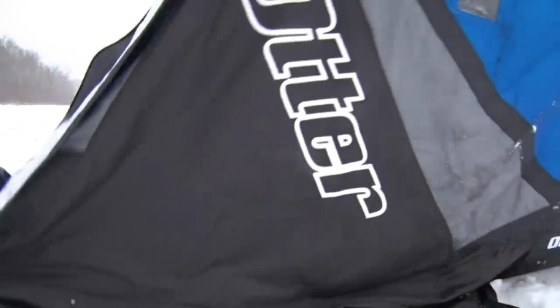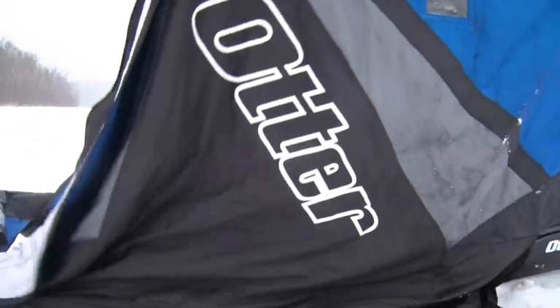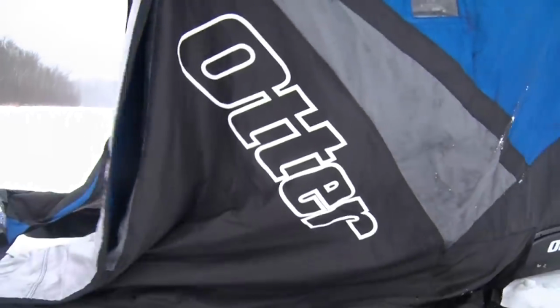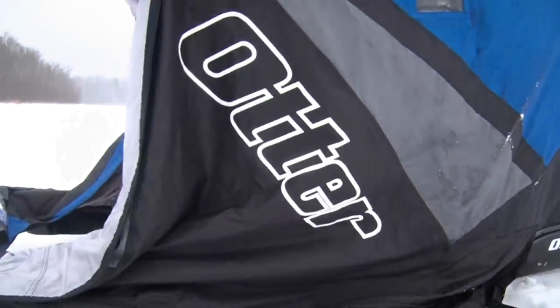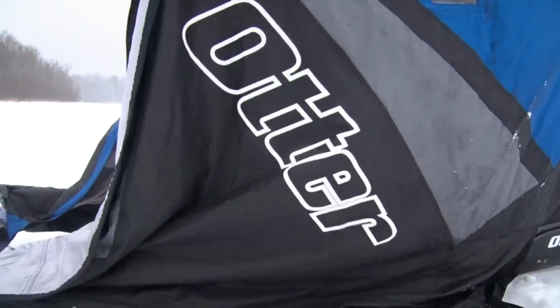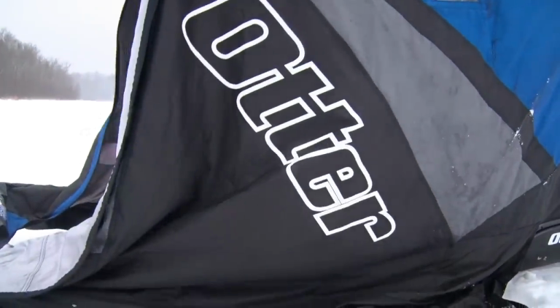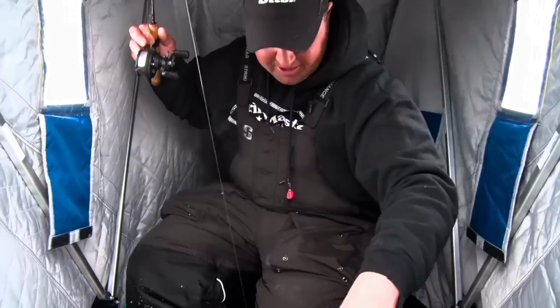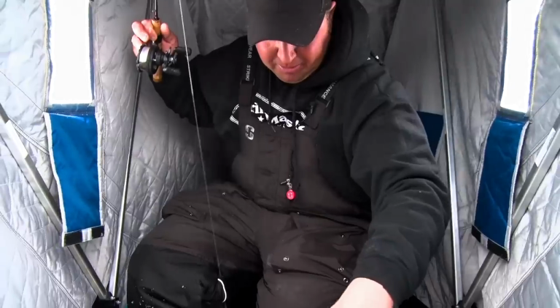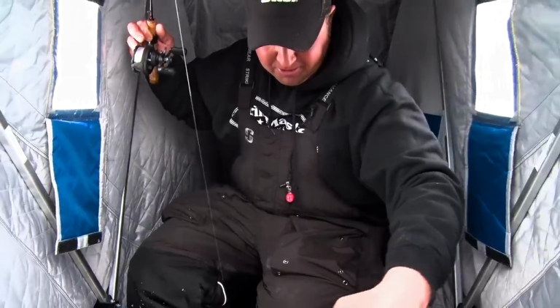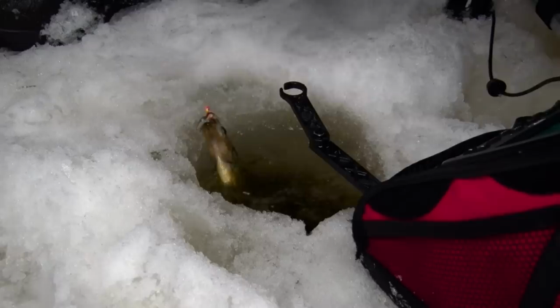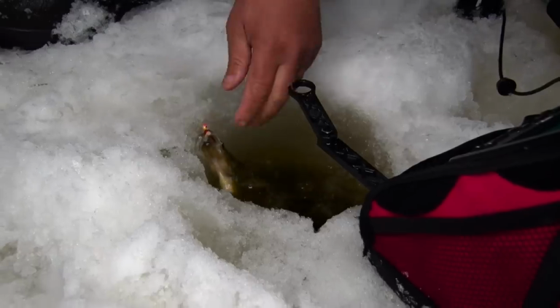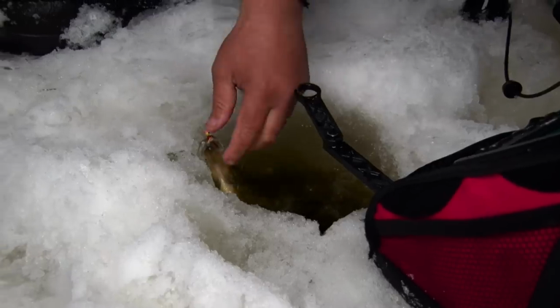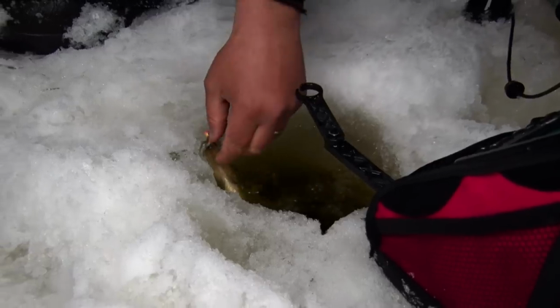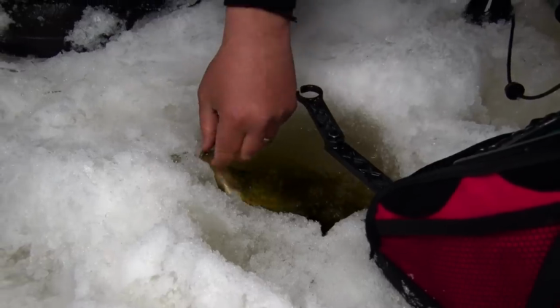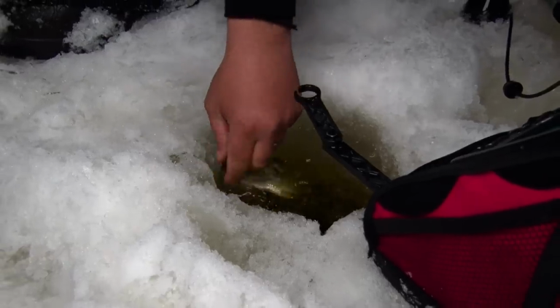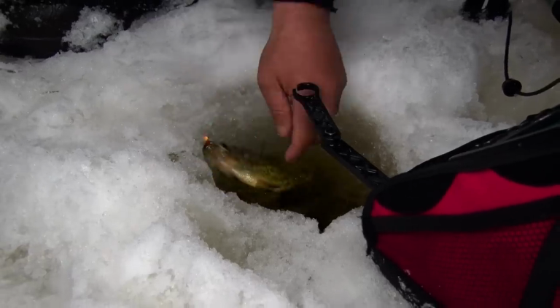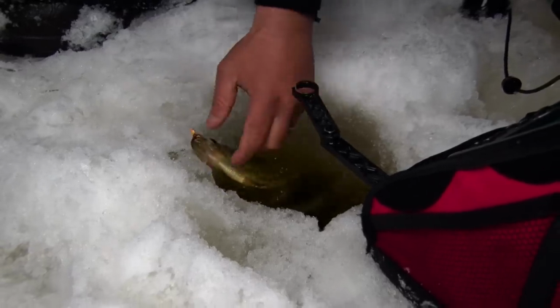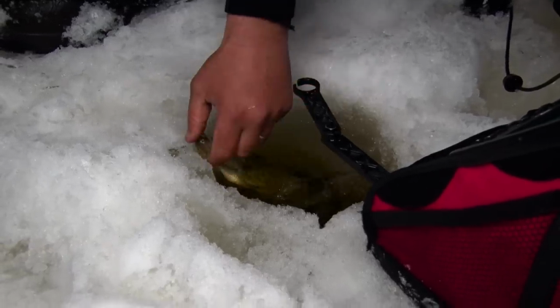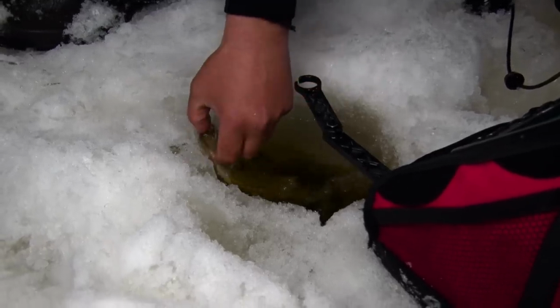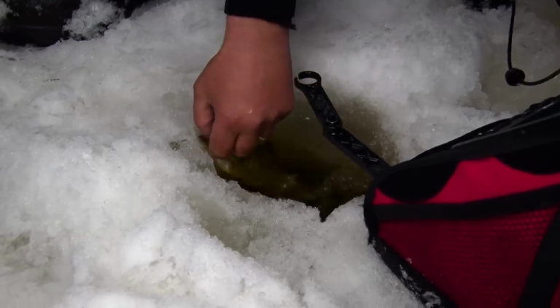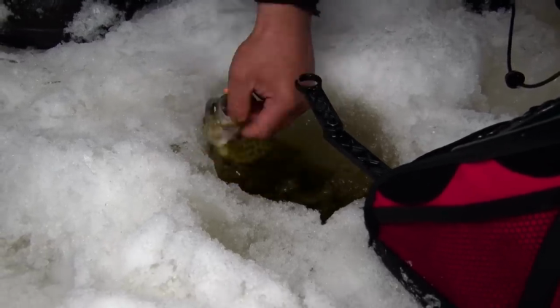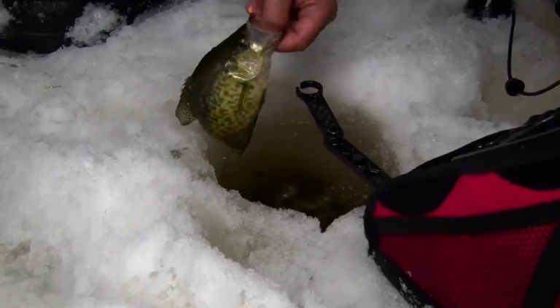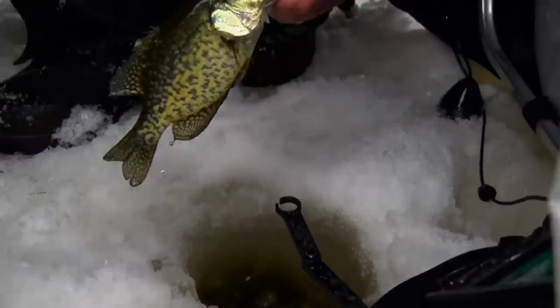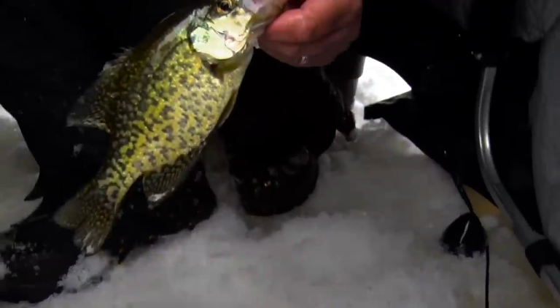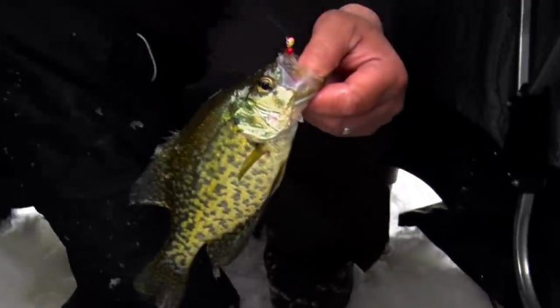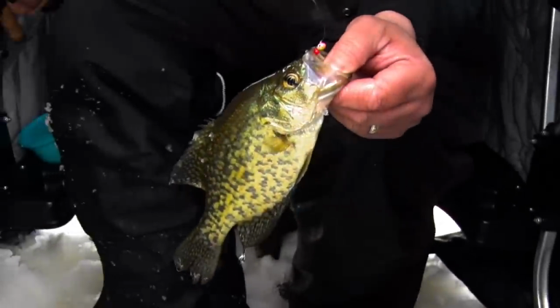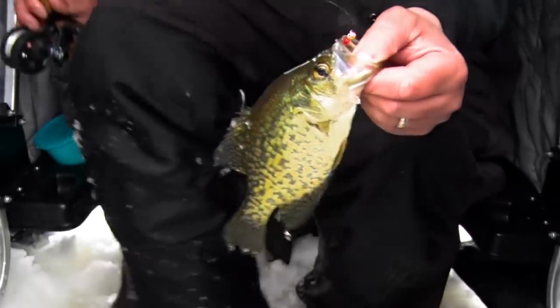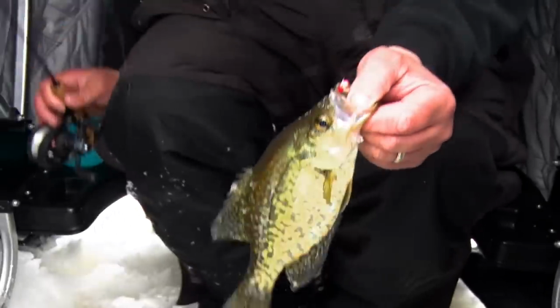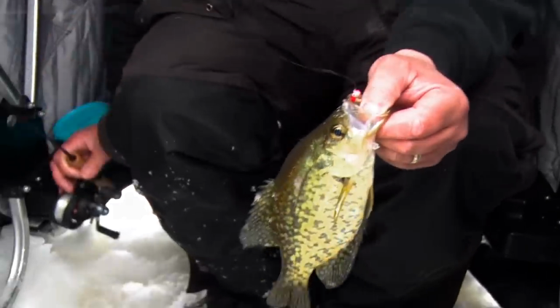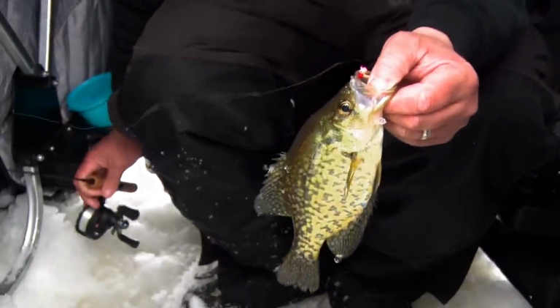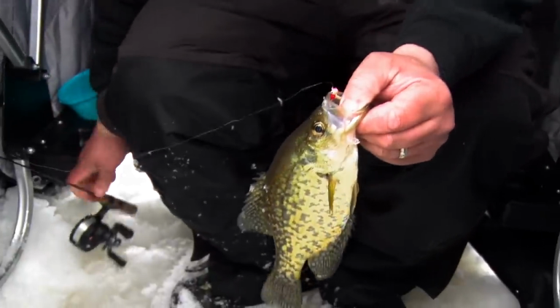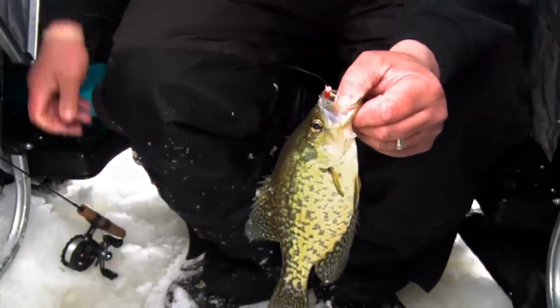Well, that didn't take long. A couple holes in and we're fishing. A little crappie, kind of scattered all over this basin.